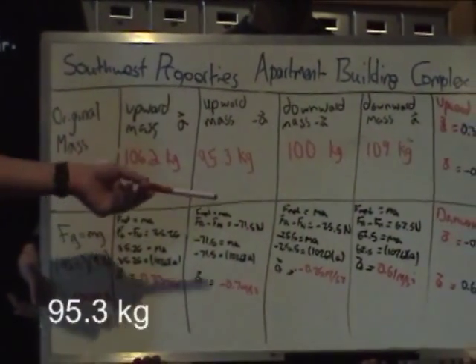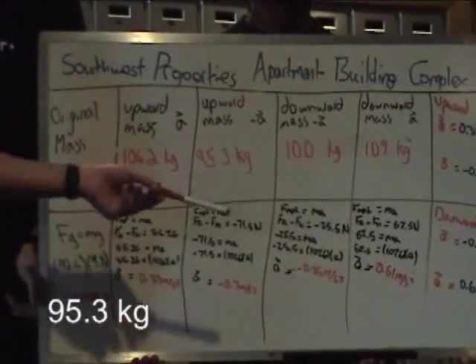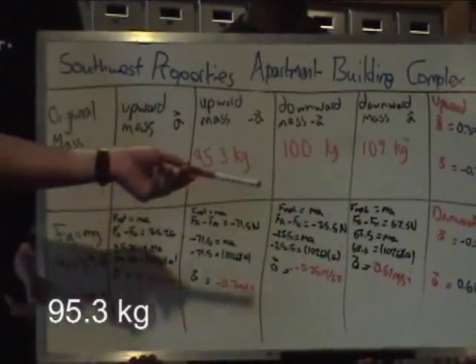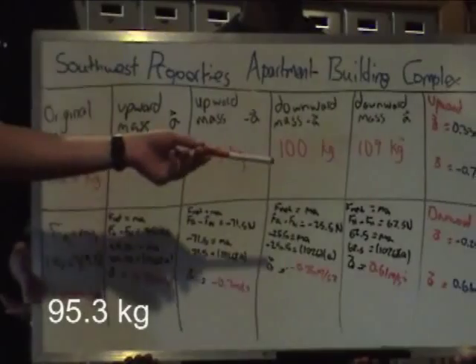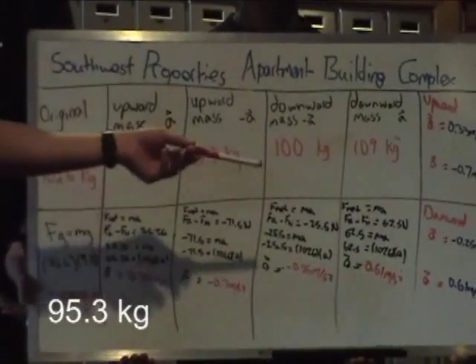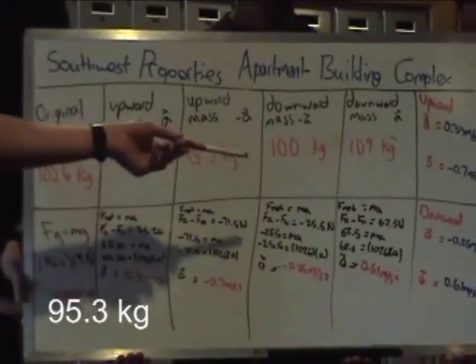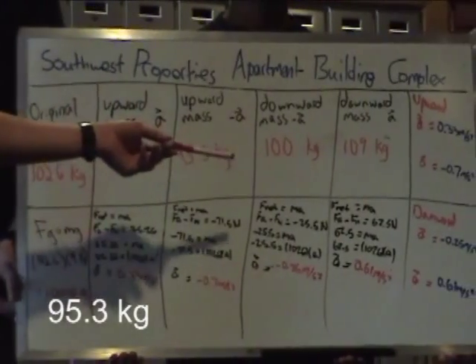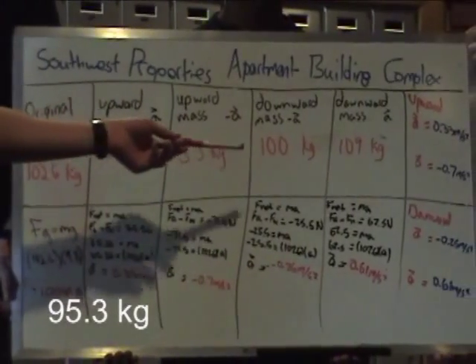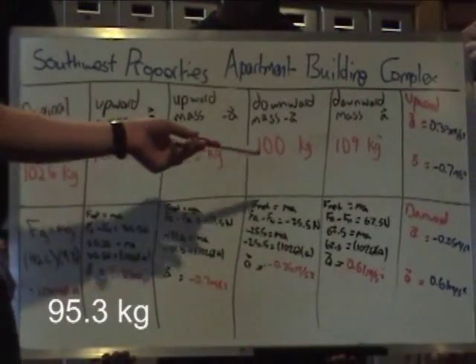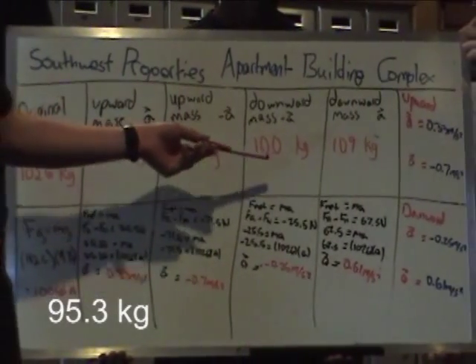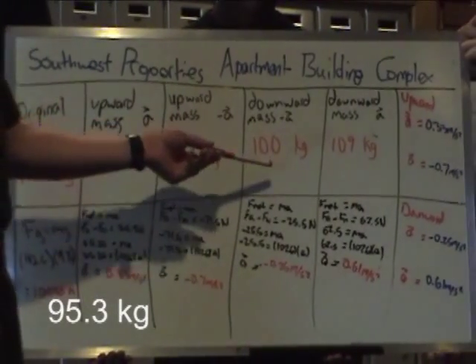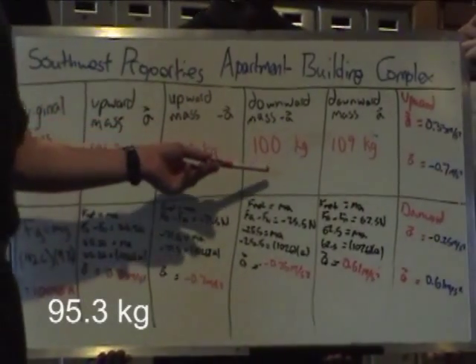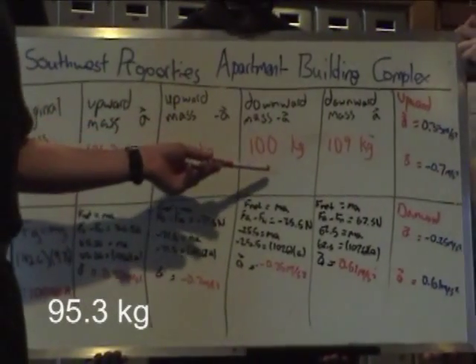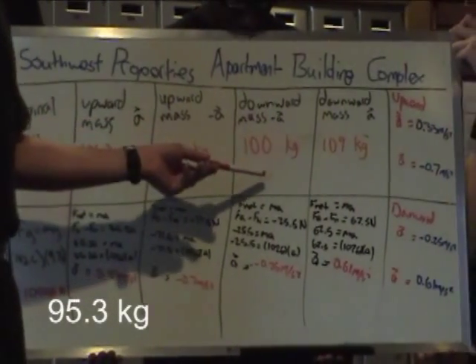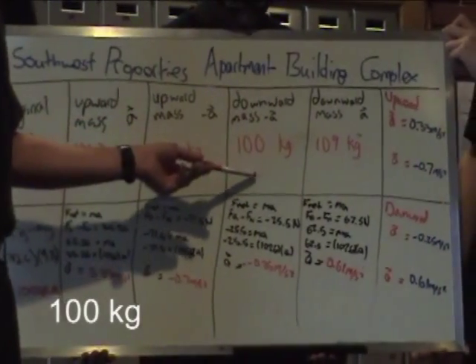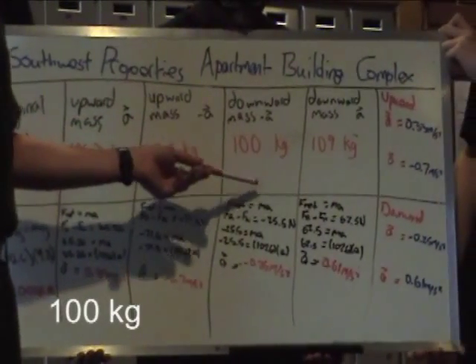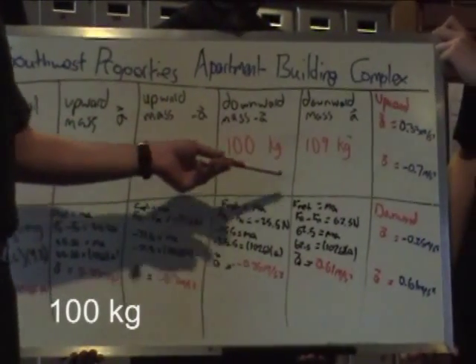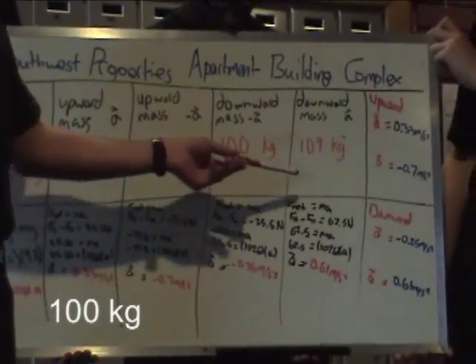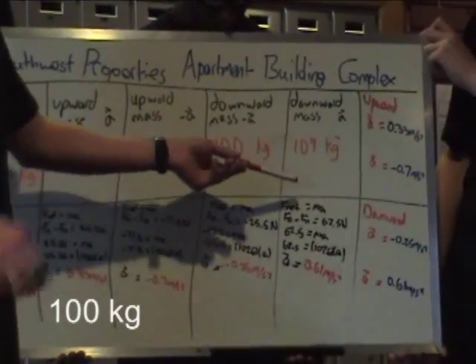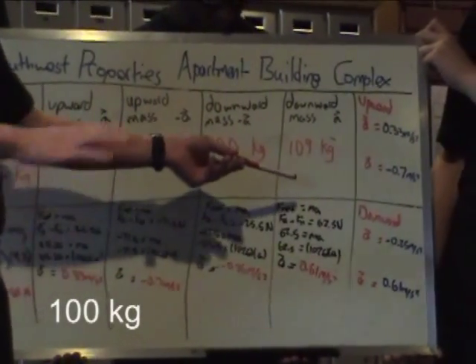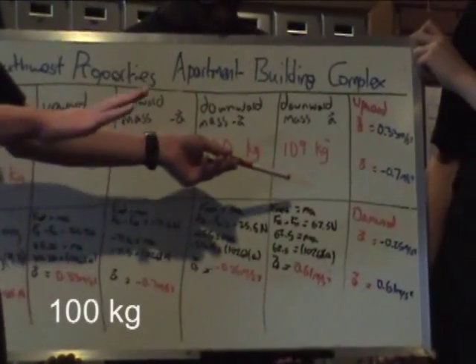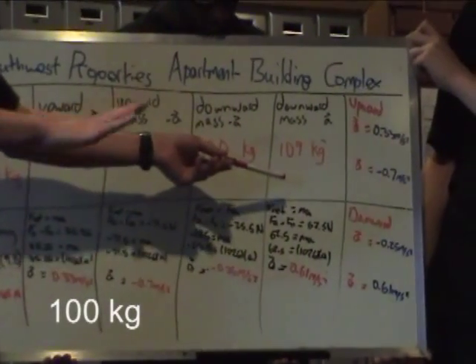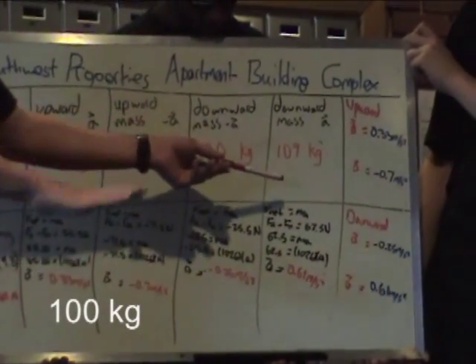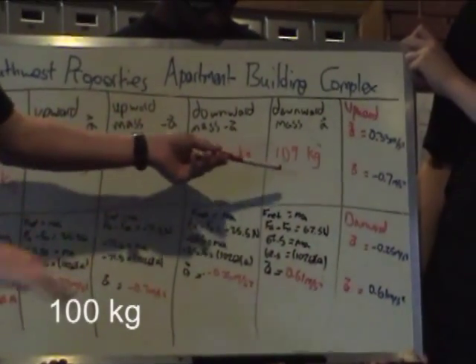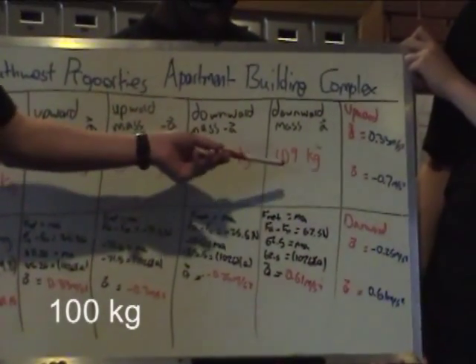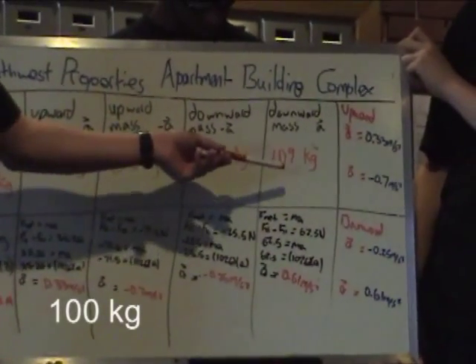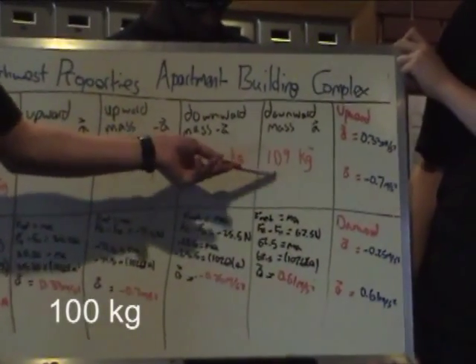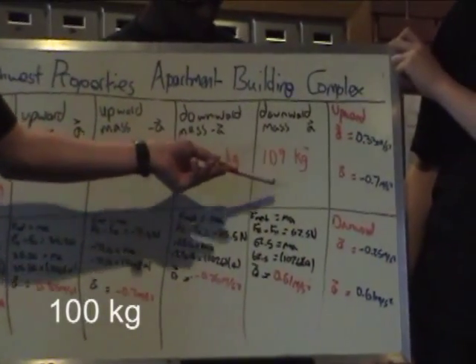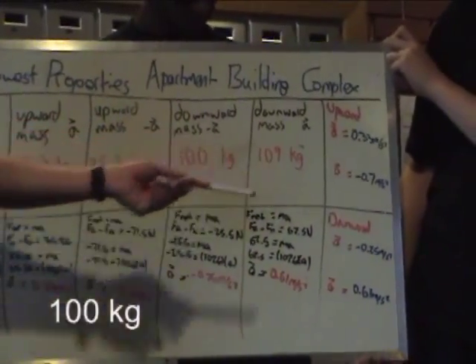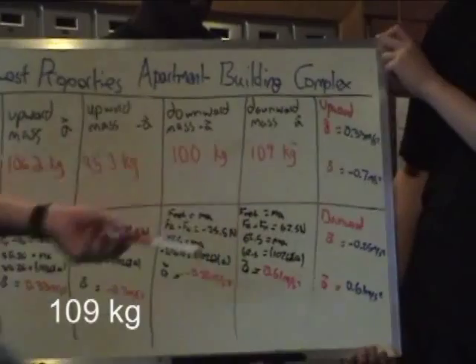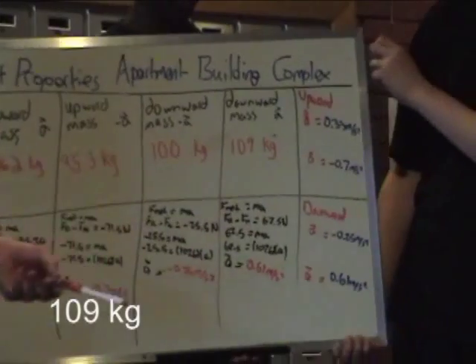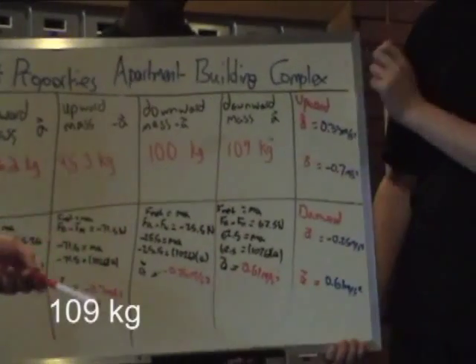Then as we went downwards, this was the mass recorded. And as we slowed down going downwards, that was the mass recorded.